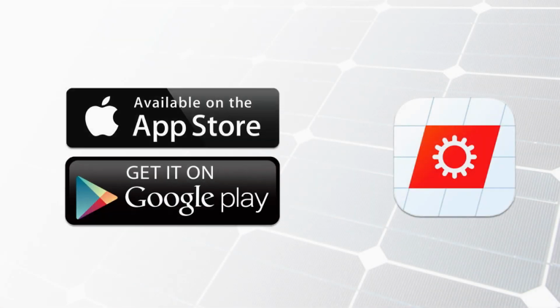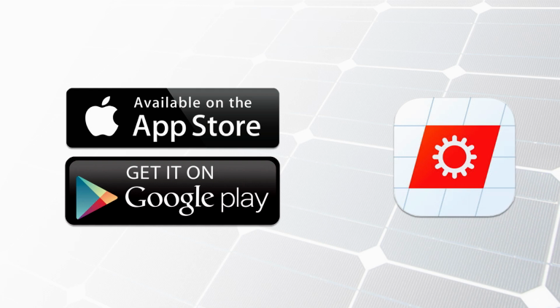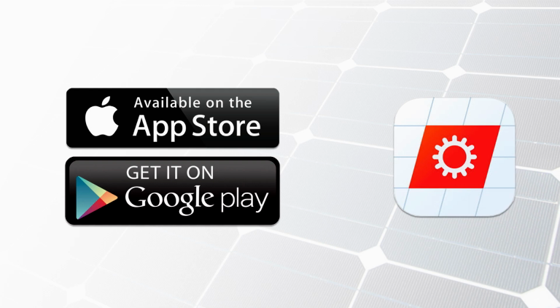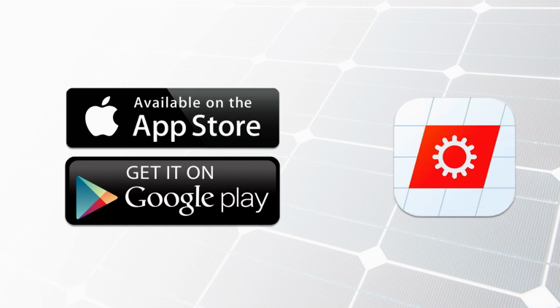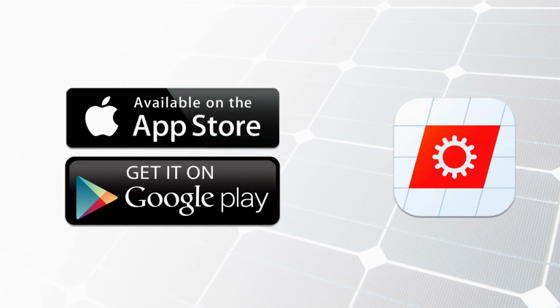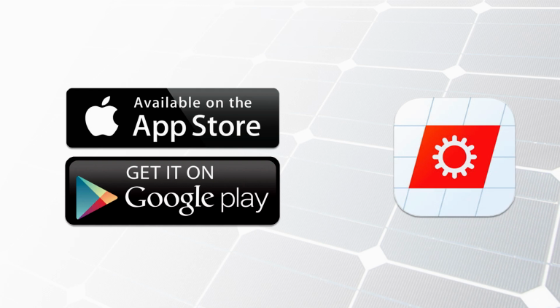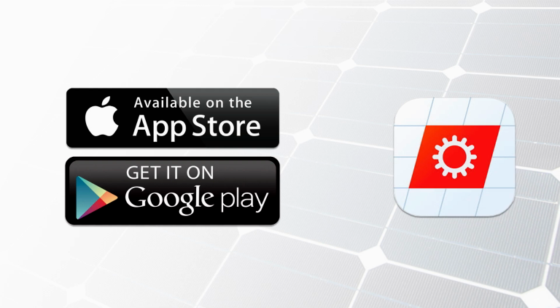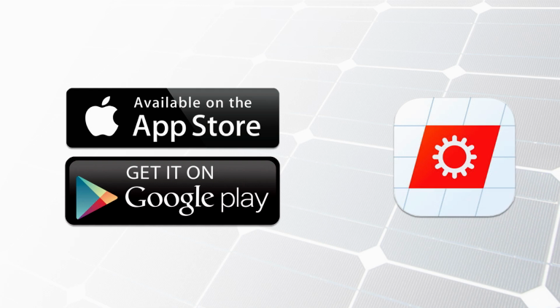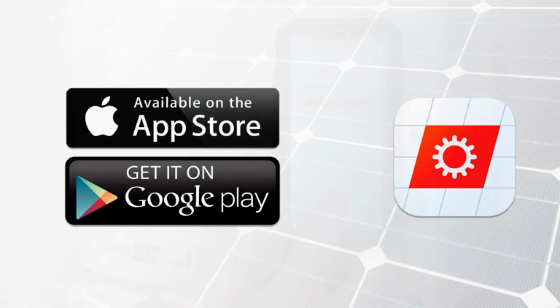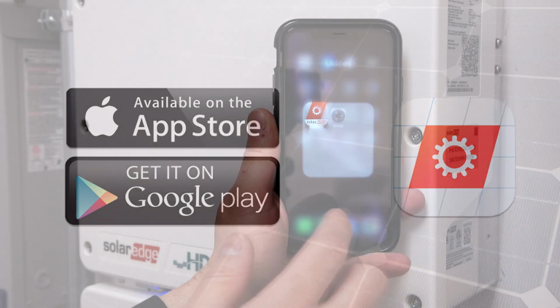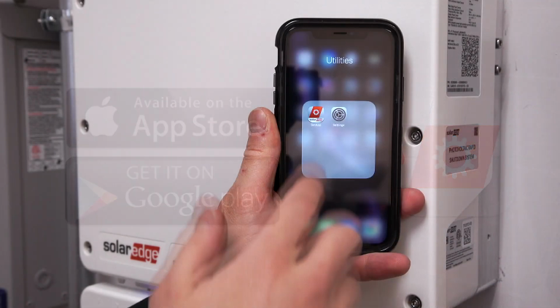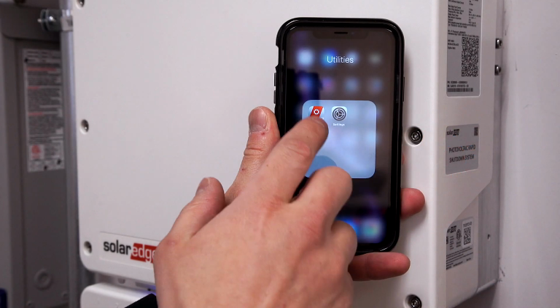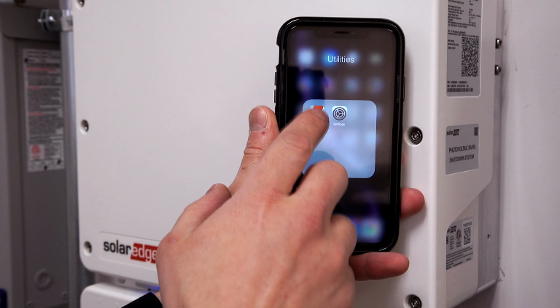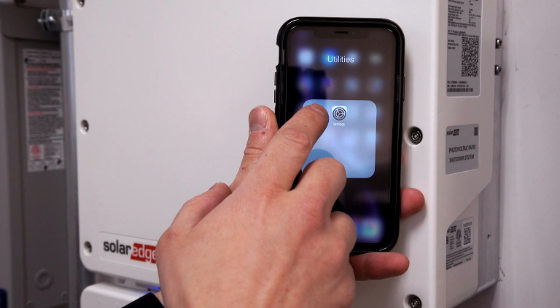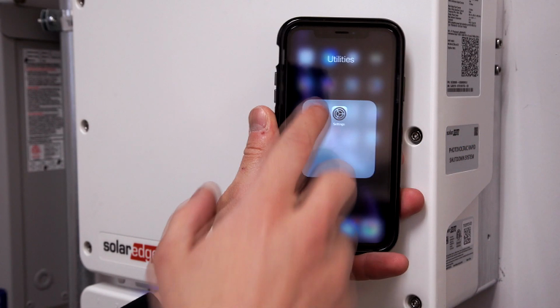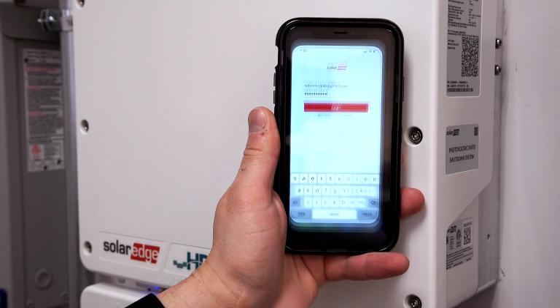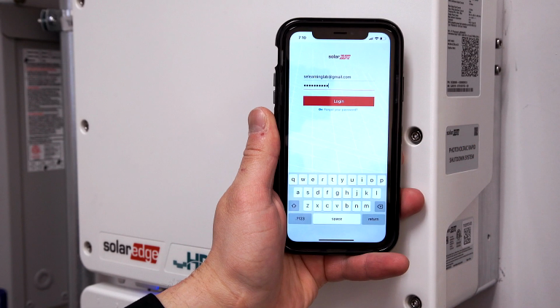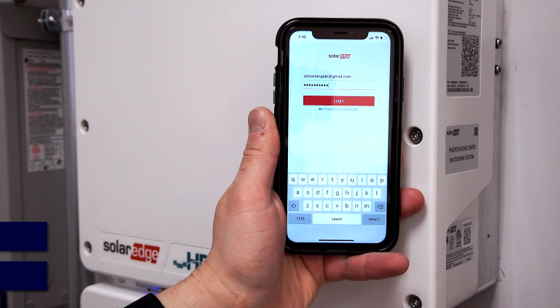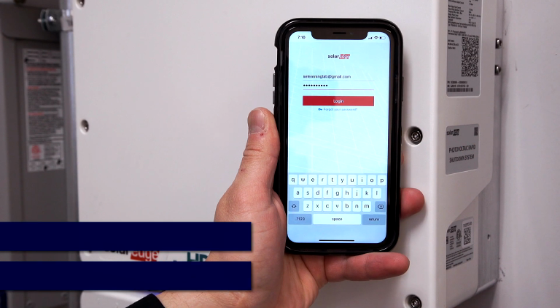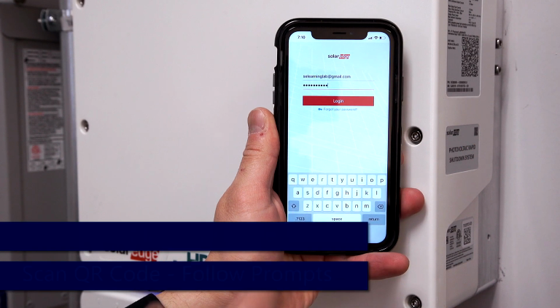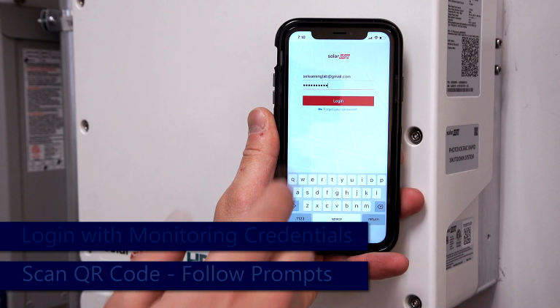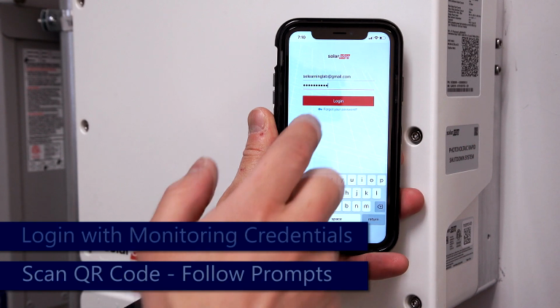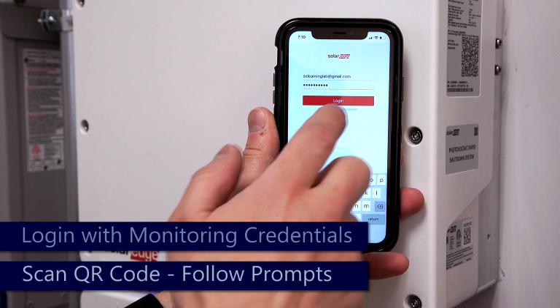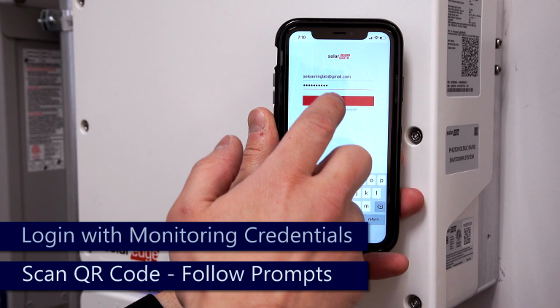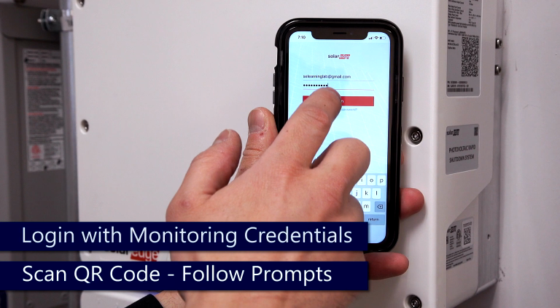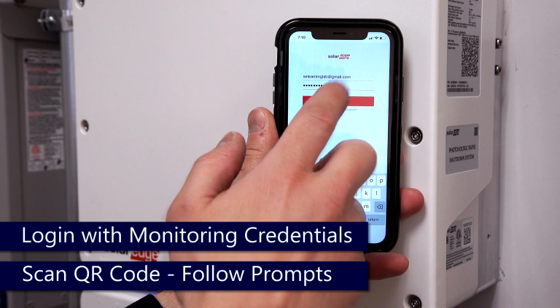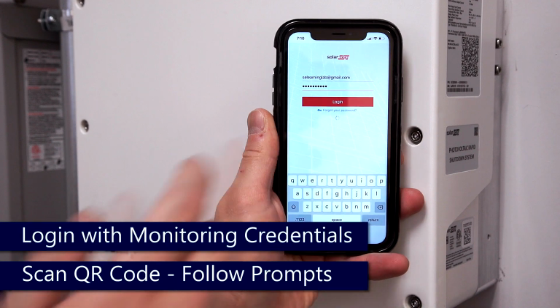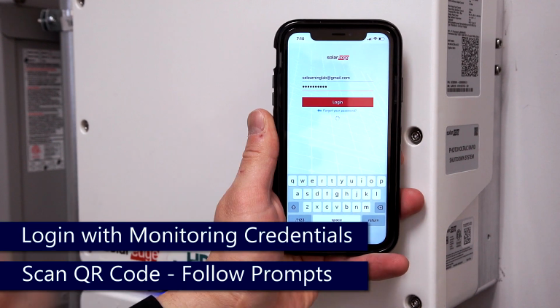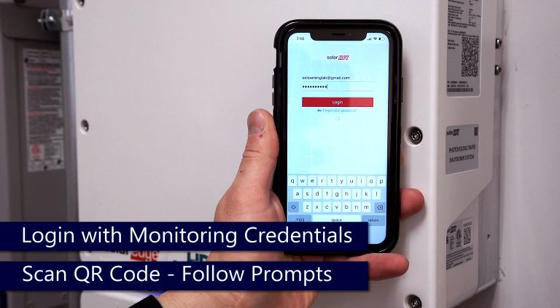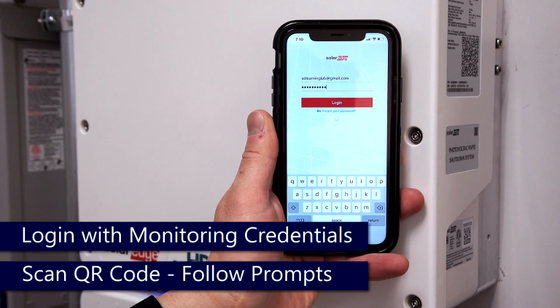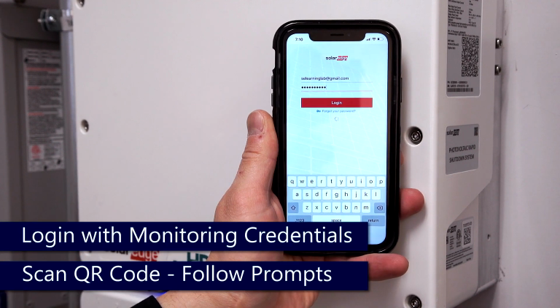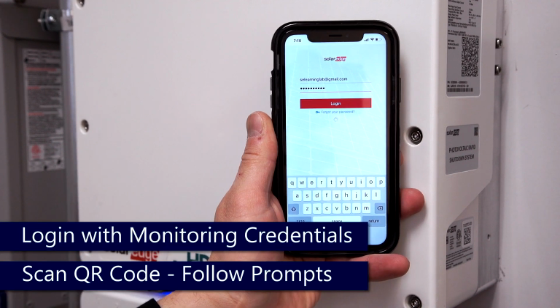Ensure that you have the latest version of the app from your iTunes or Google Play Store, and log in with your Monitoring Portal credentials.